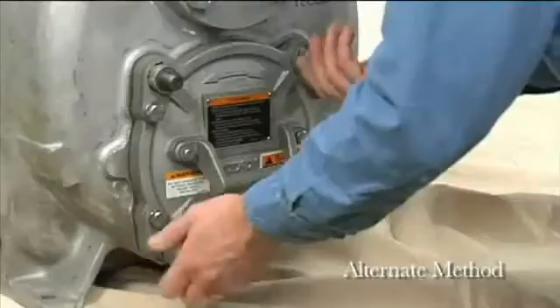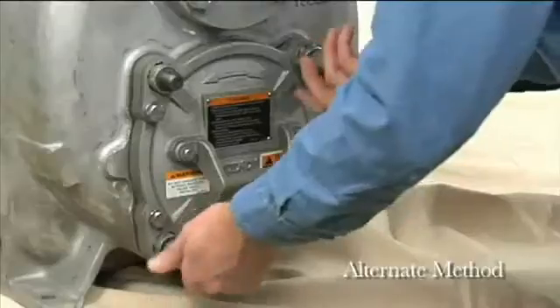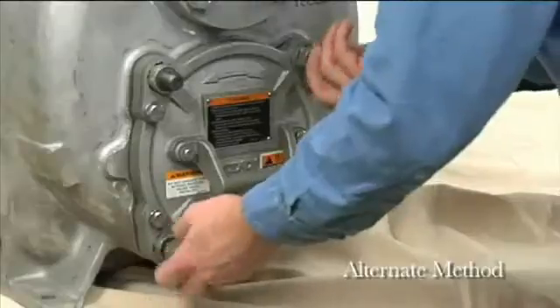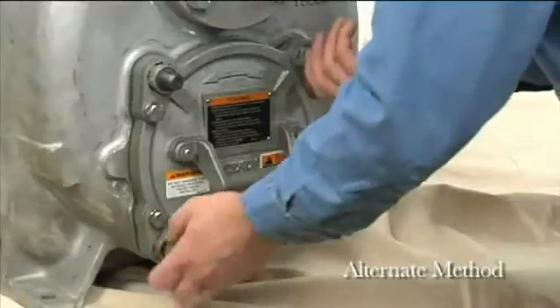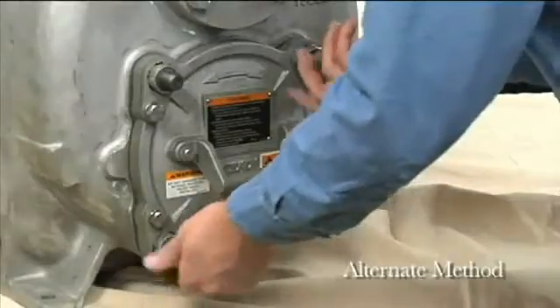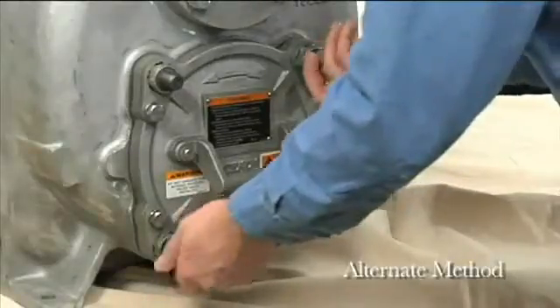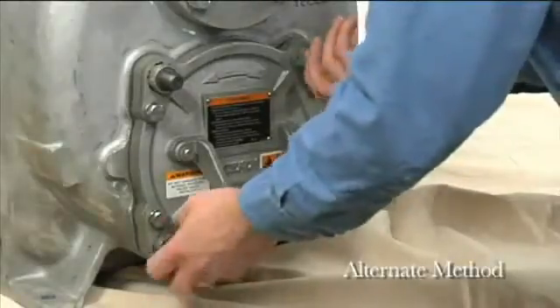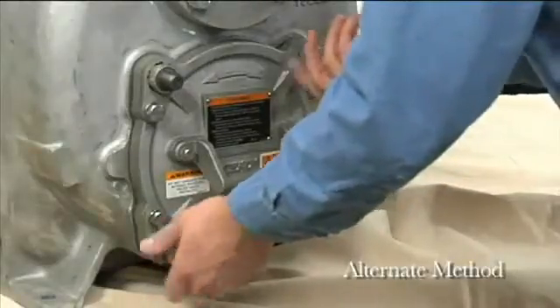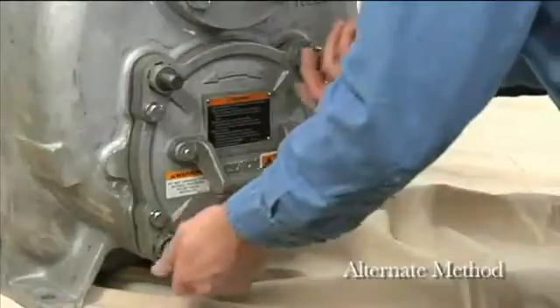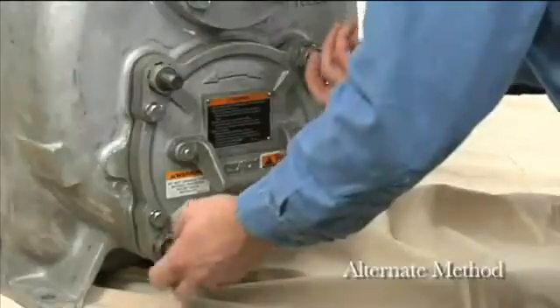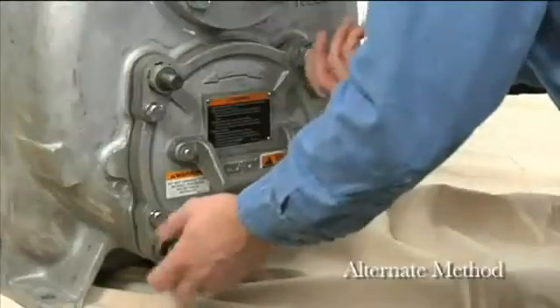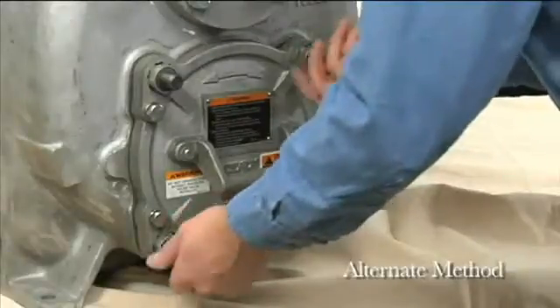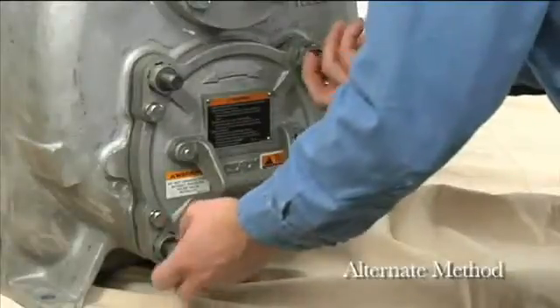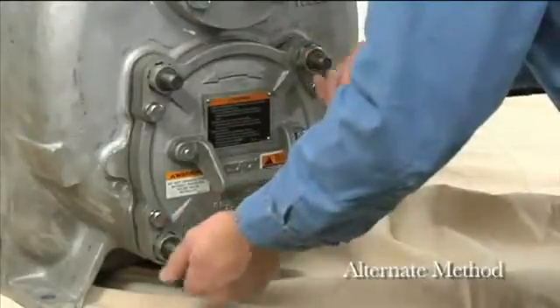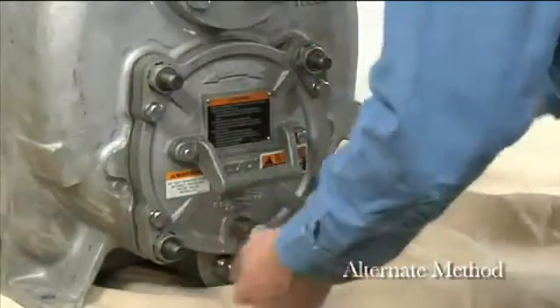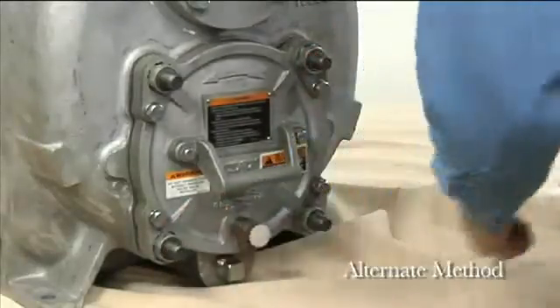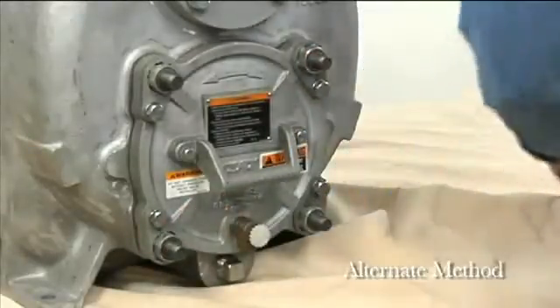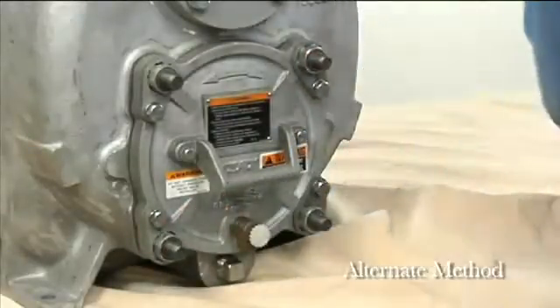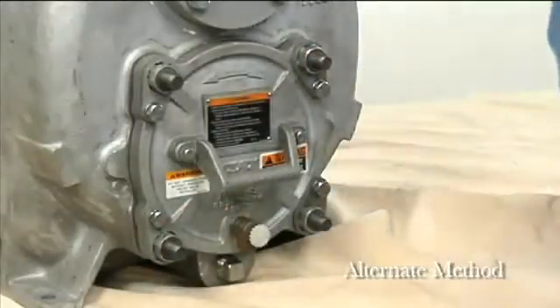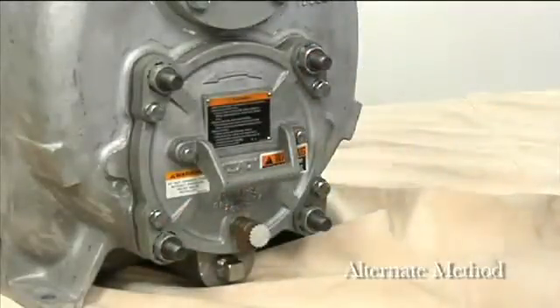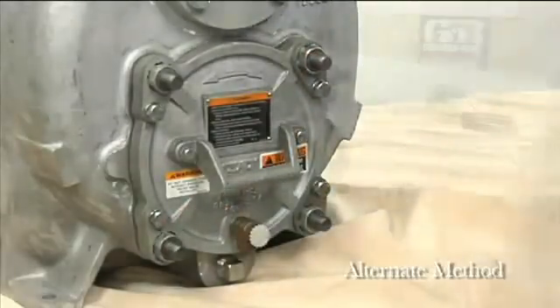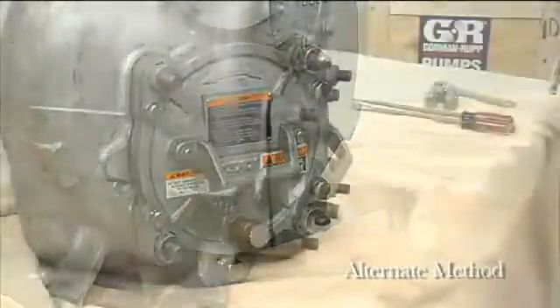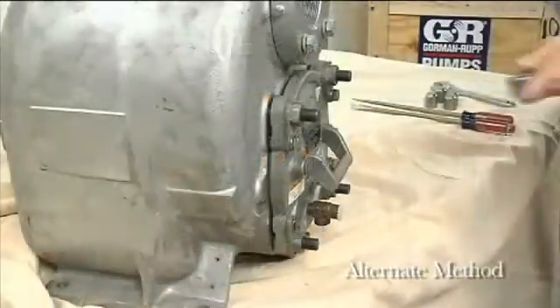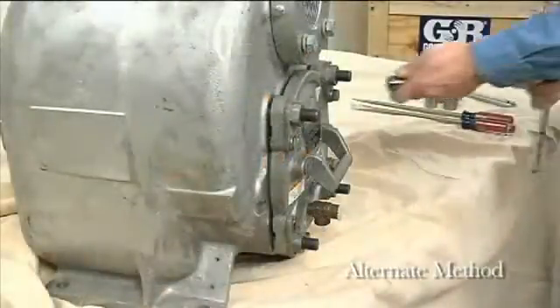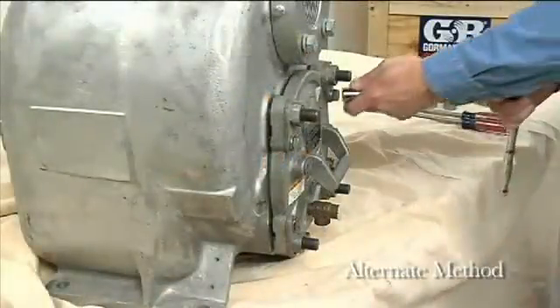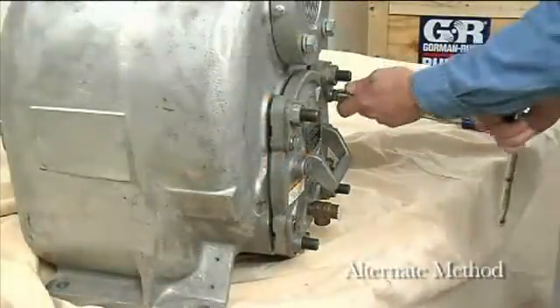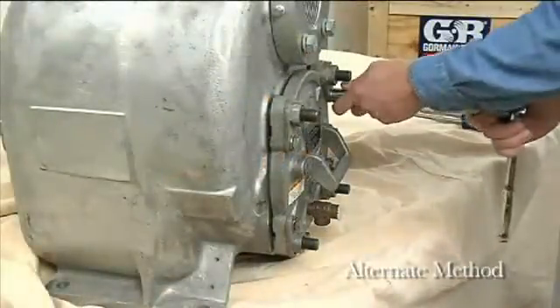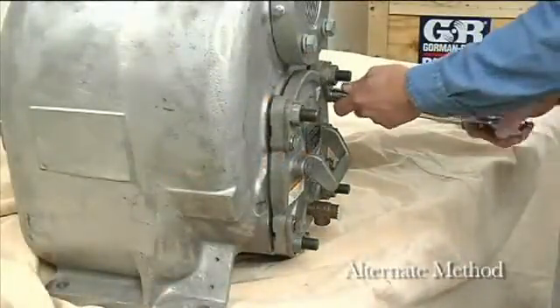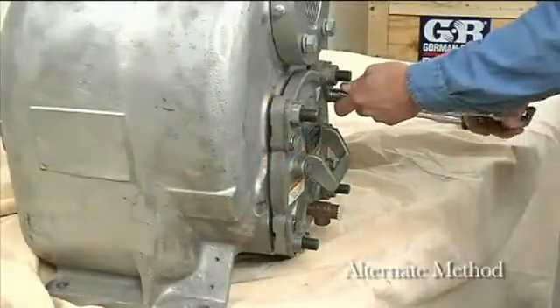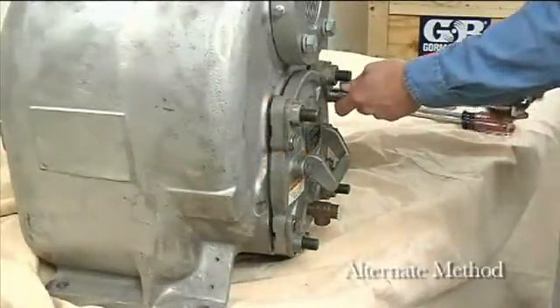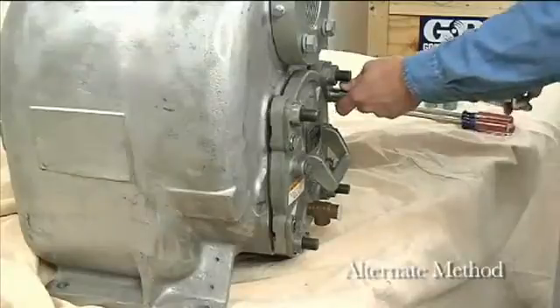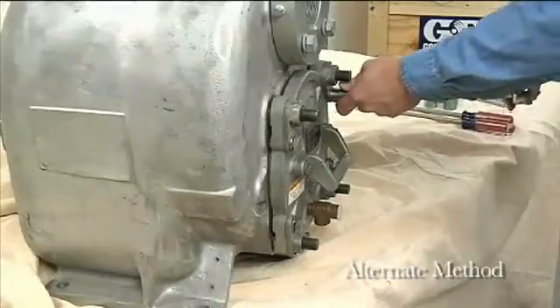An alternate method of removing the back cover from the pump casing is to remove the hand nuts and two diagonally opposing locking collars.